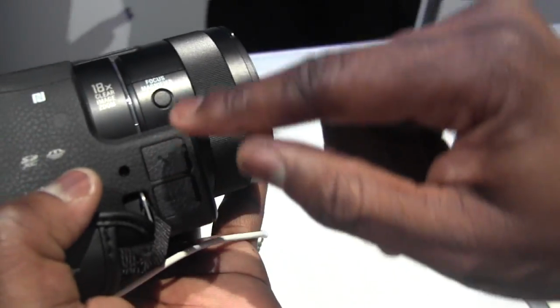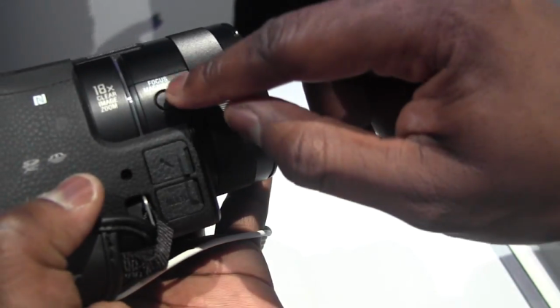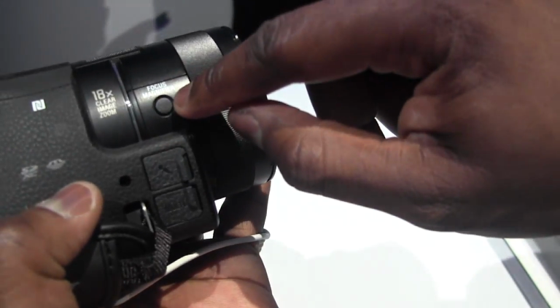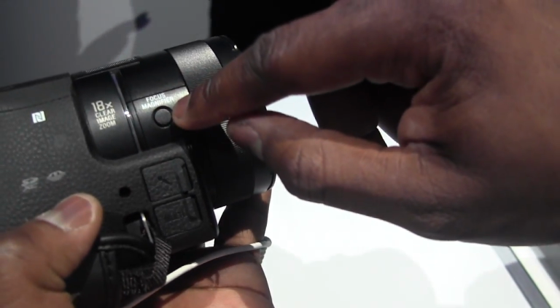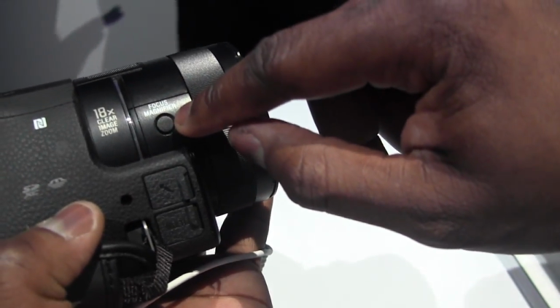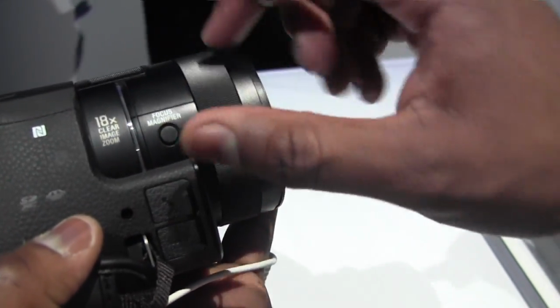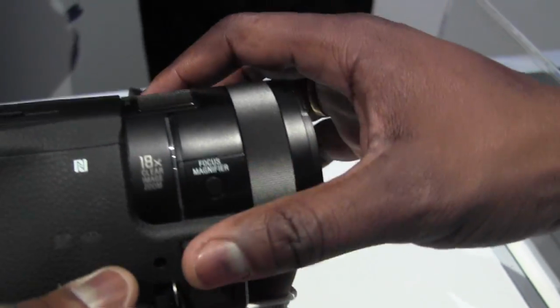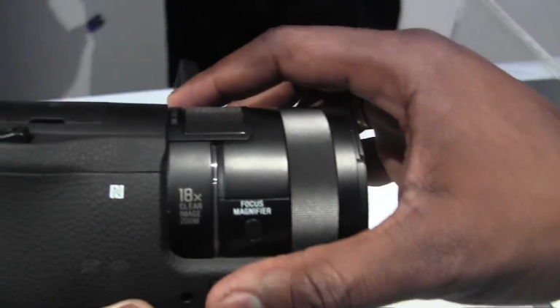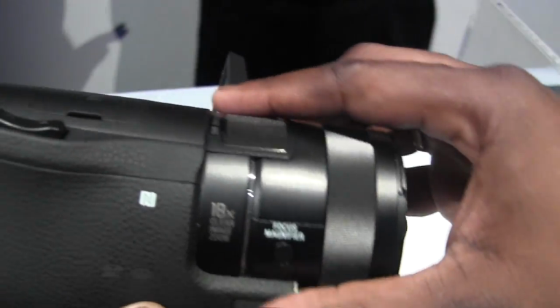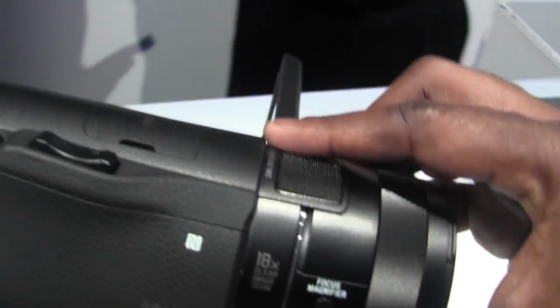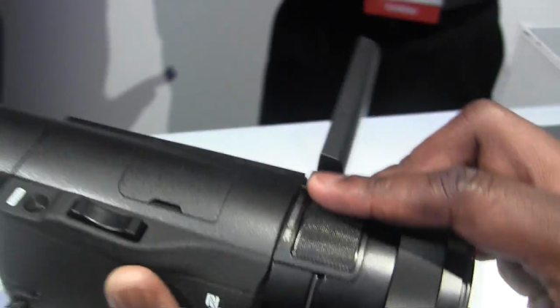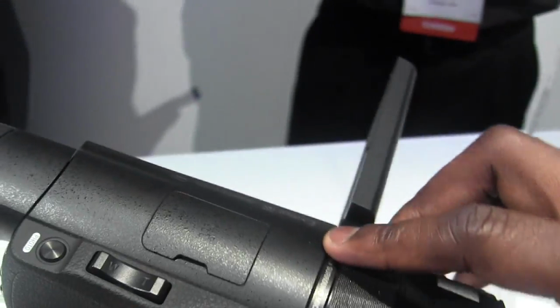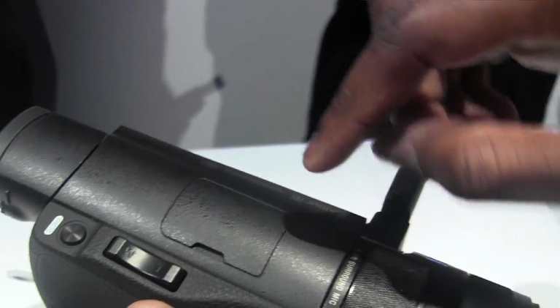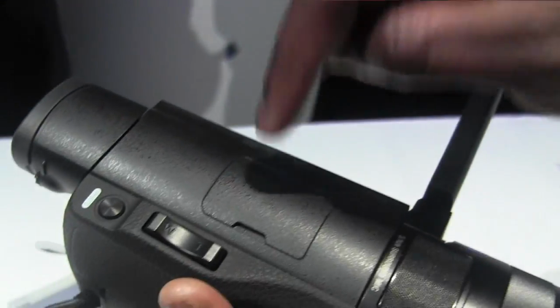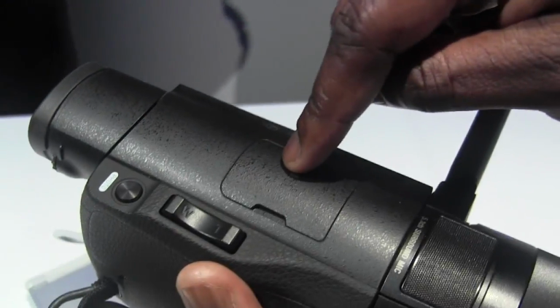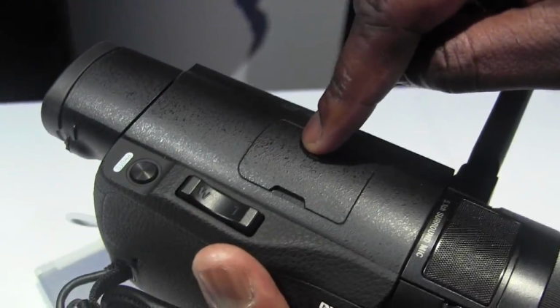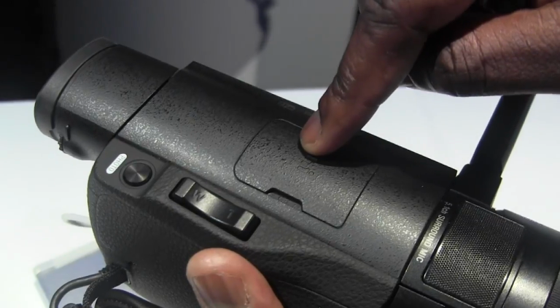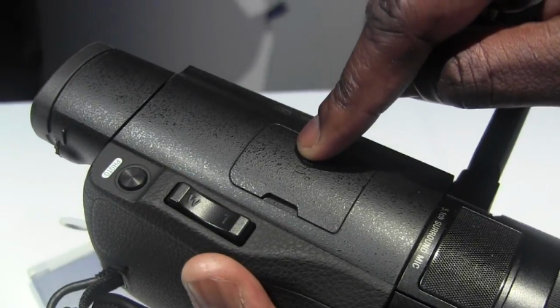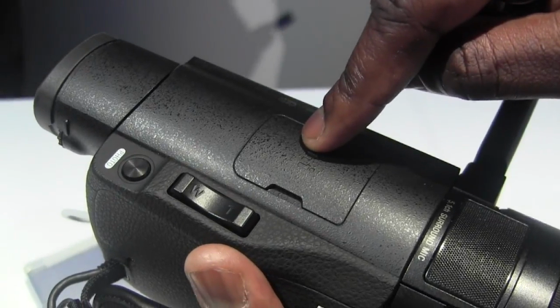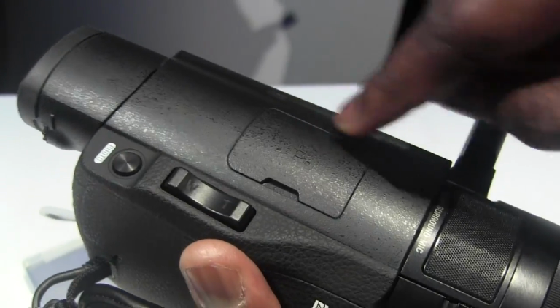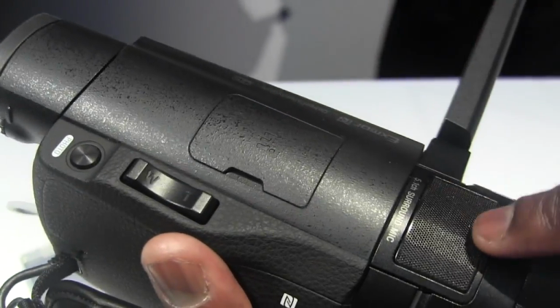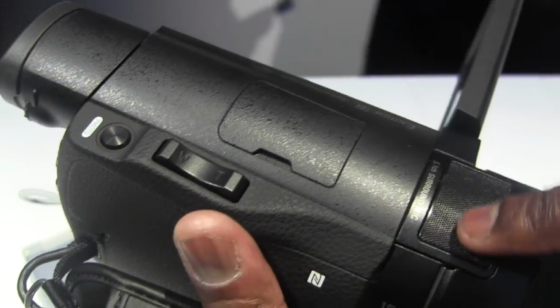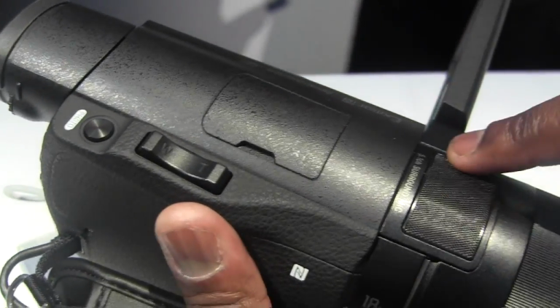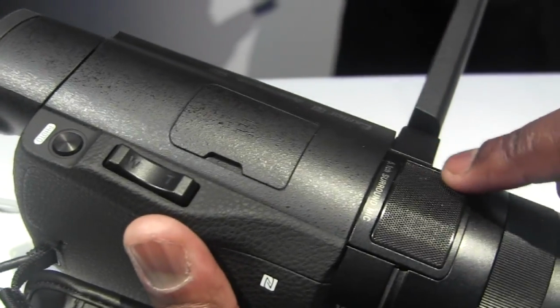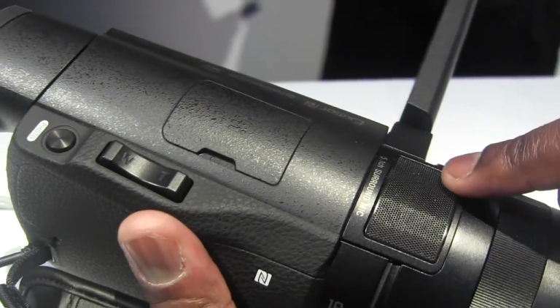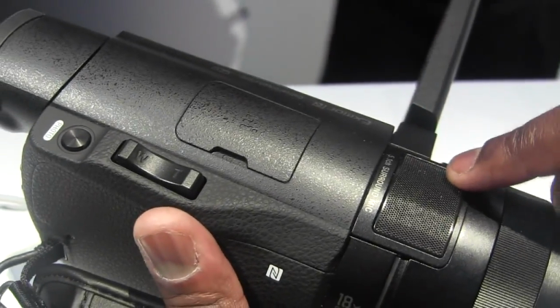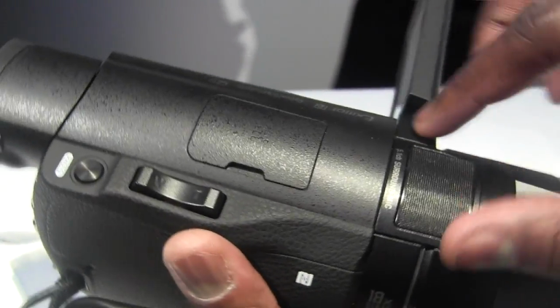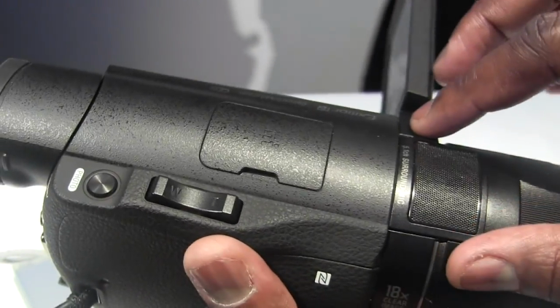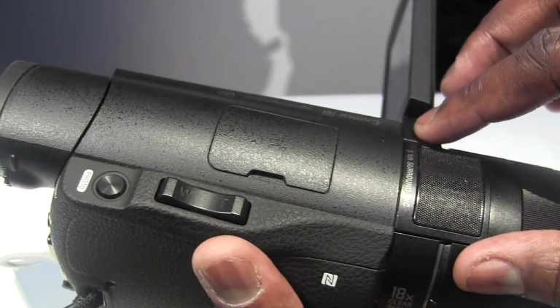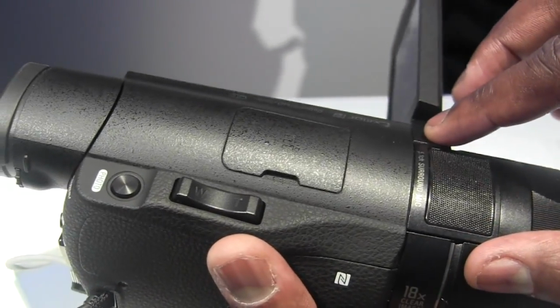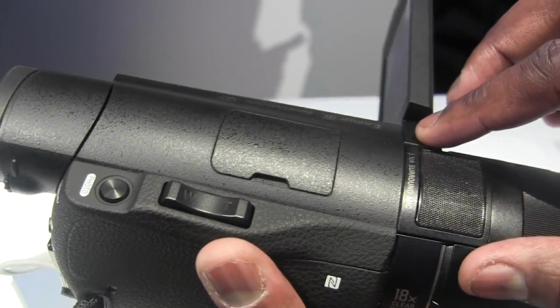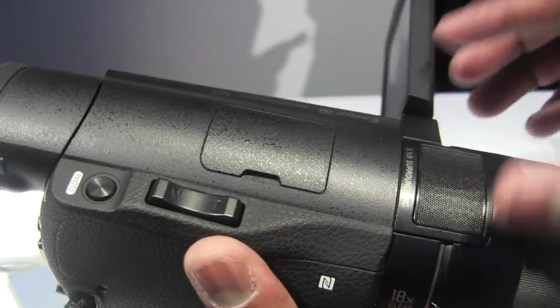You've got the focus magnifier, and then of course you've got your hot shoe on the top here. And this is your surround sound mic, which is a 5.1 surround mic.